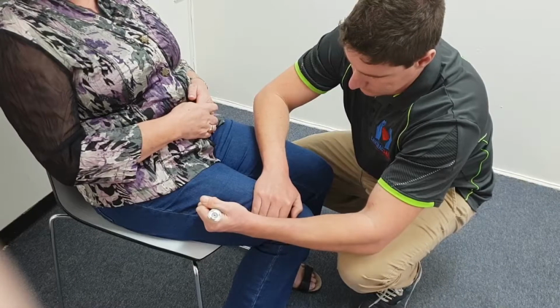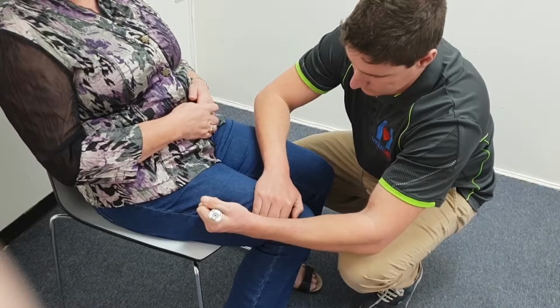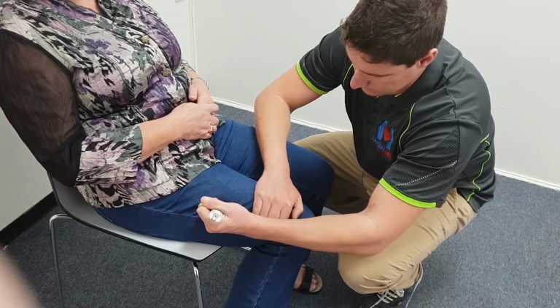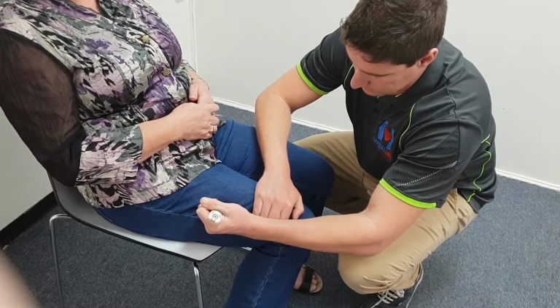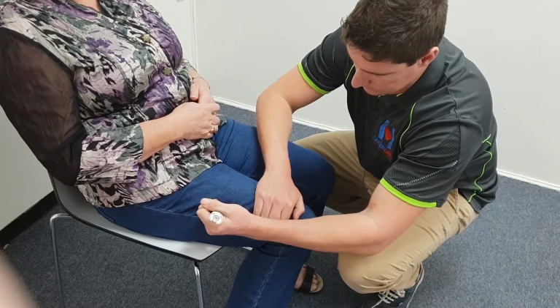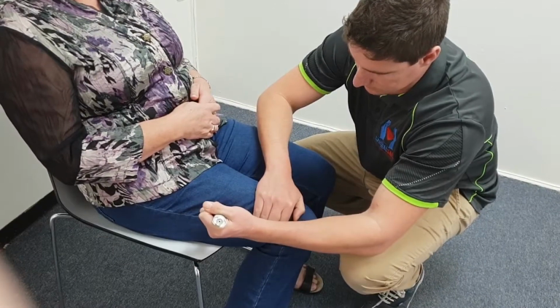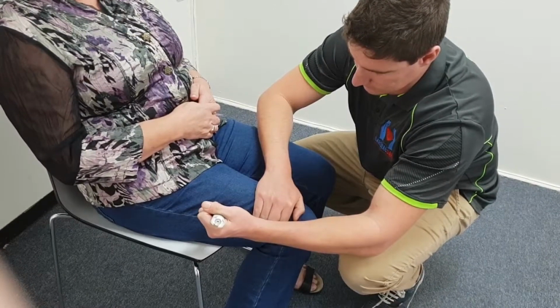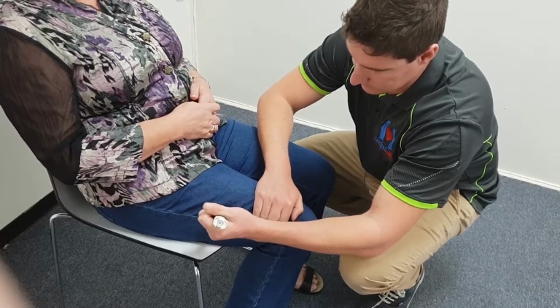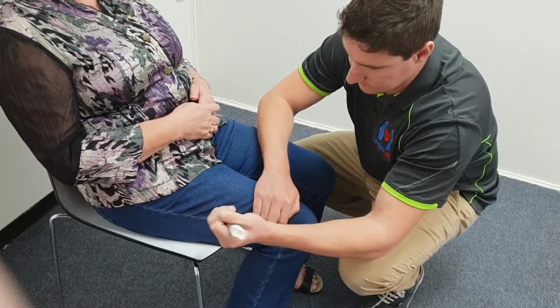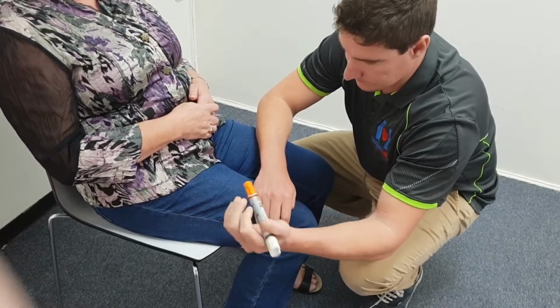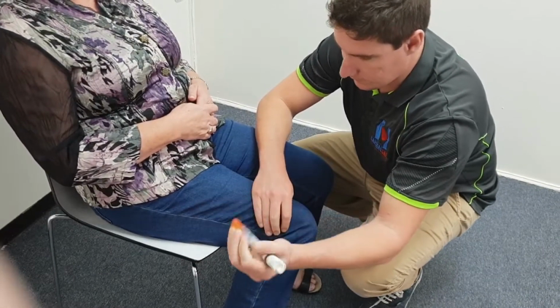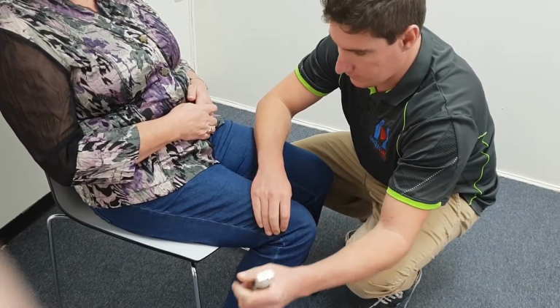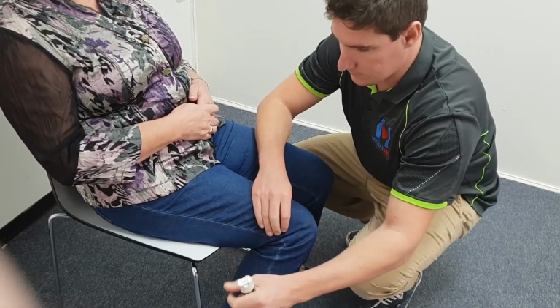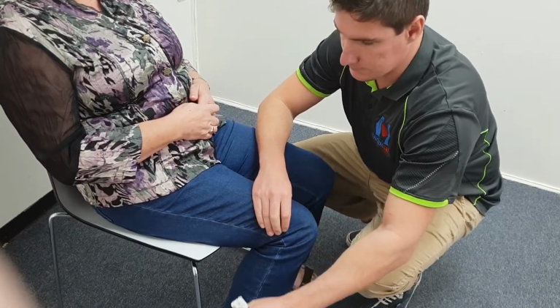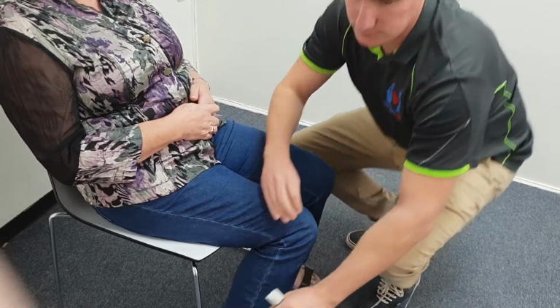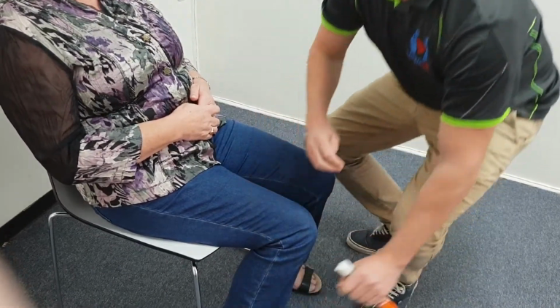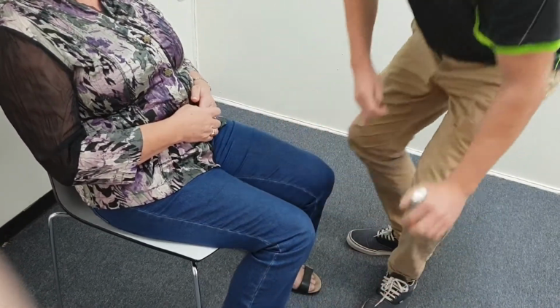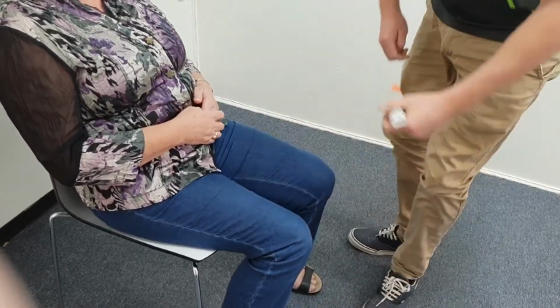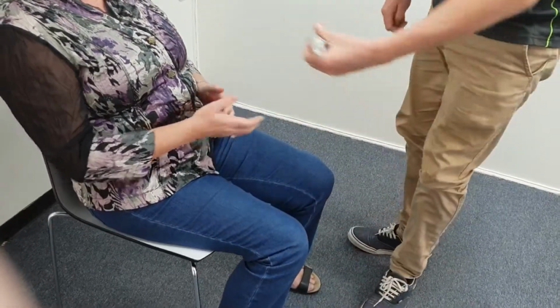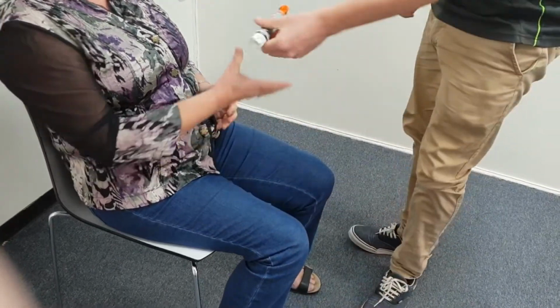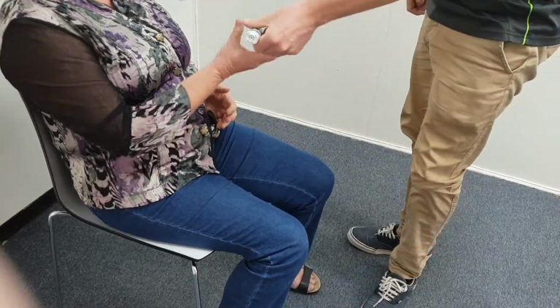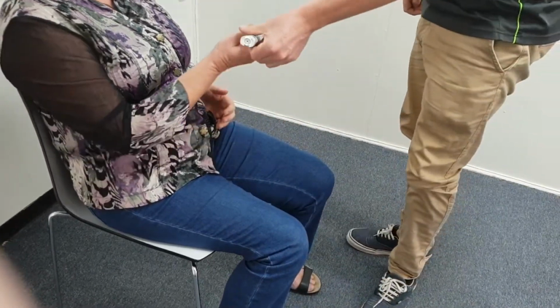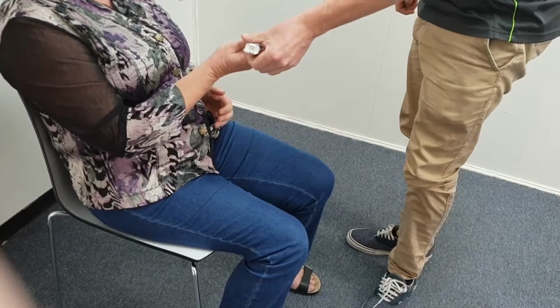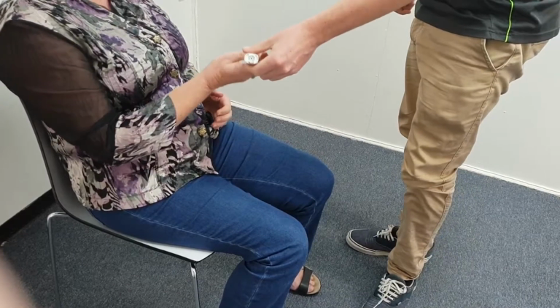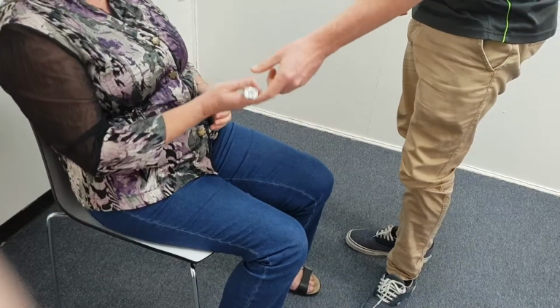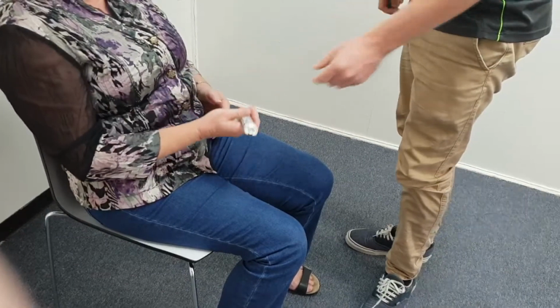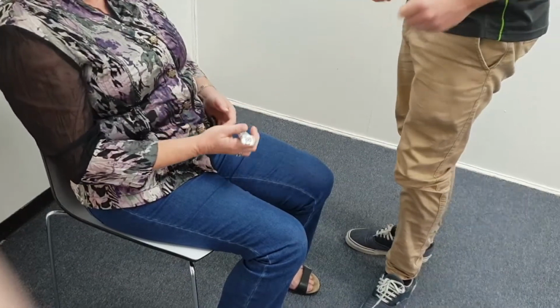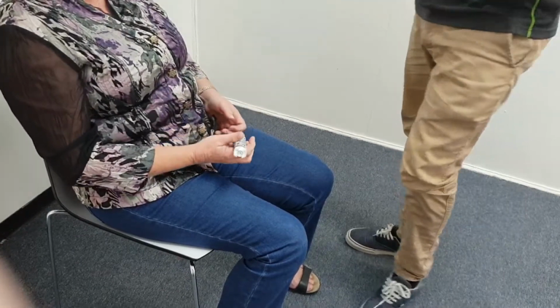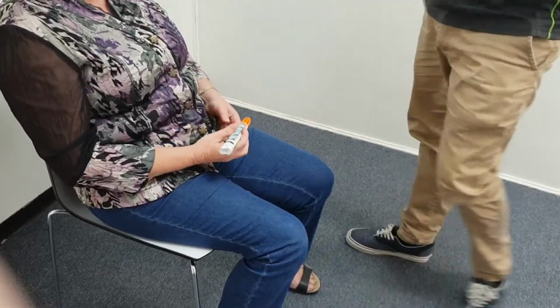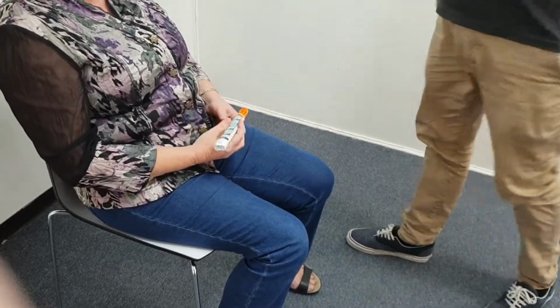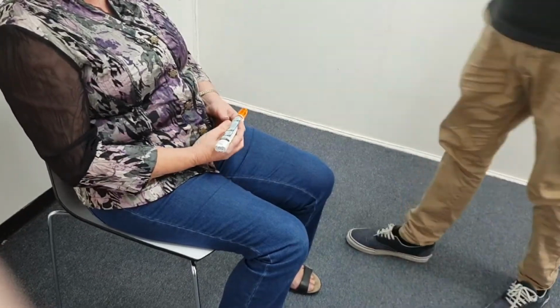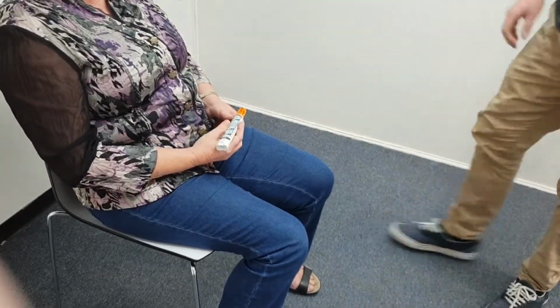Remove the epi-pen, hand the pen to the patient and call triple zero, advising them that you have an anaphylaxis emergency.